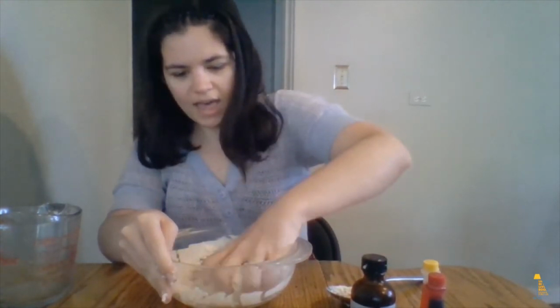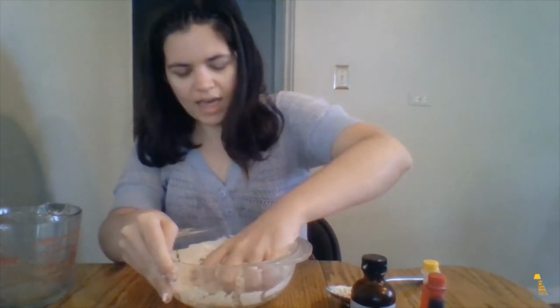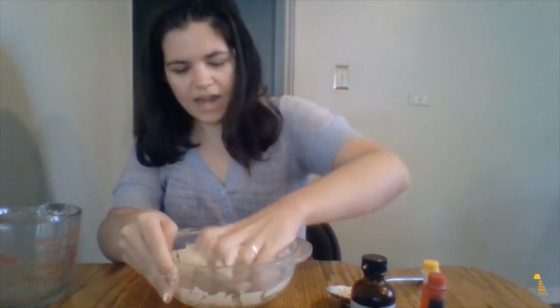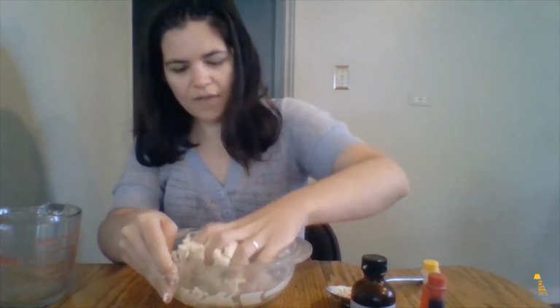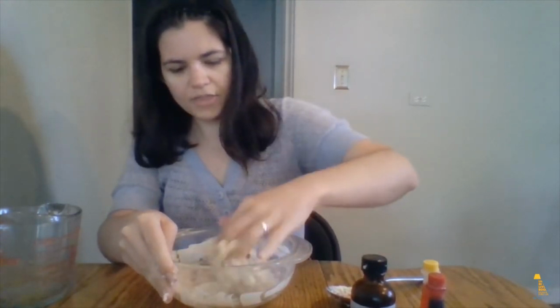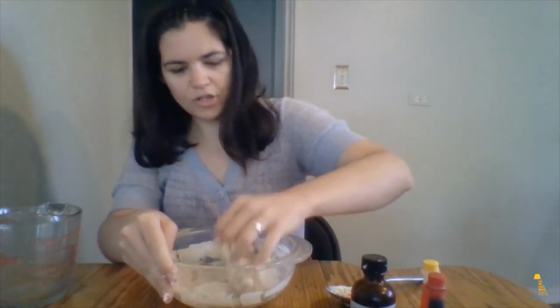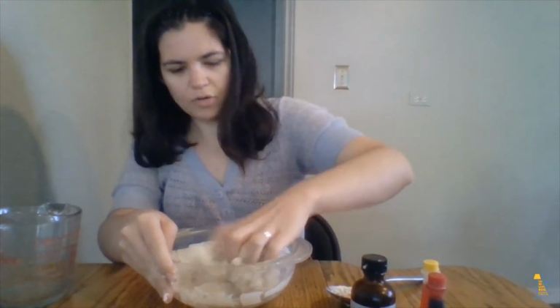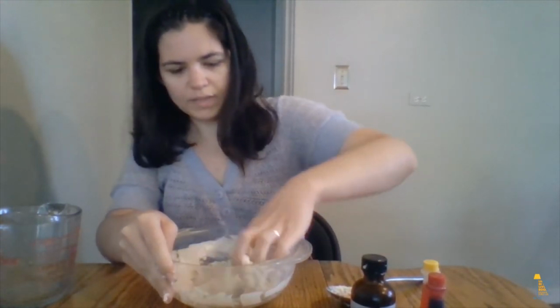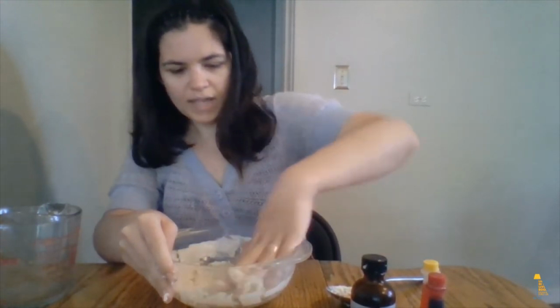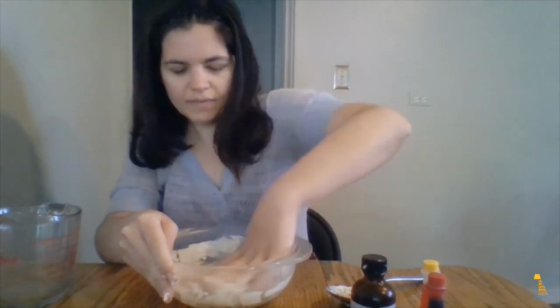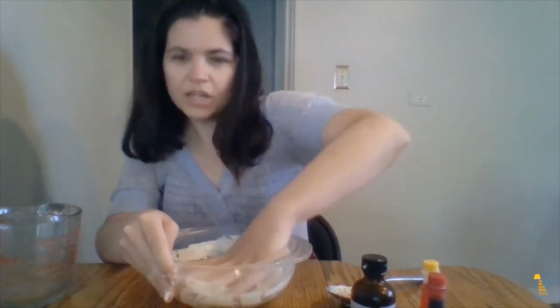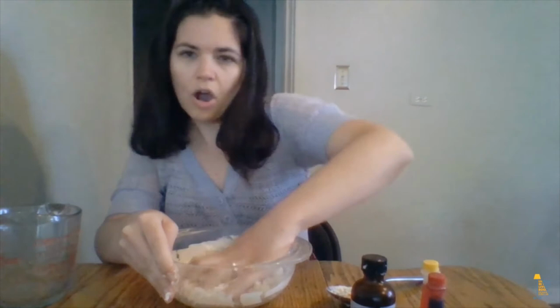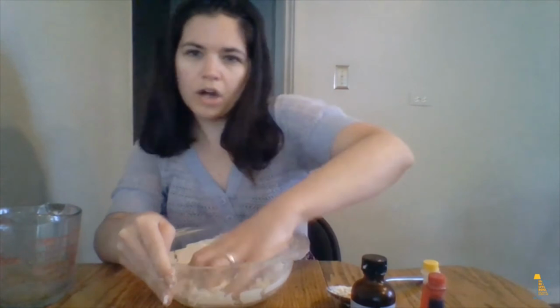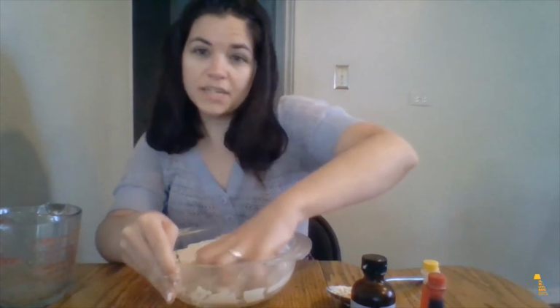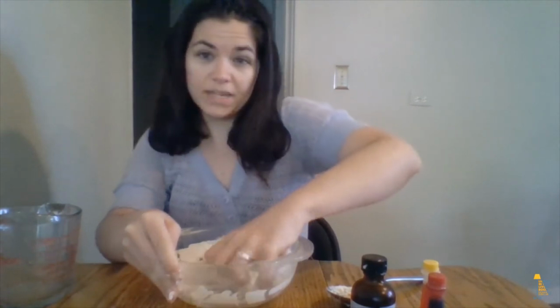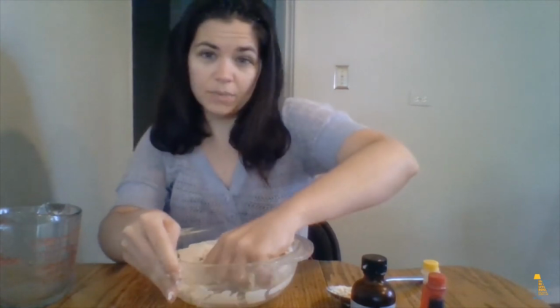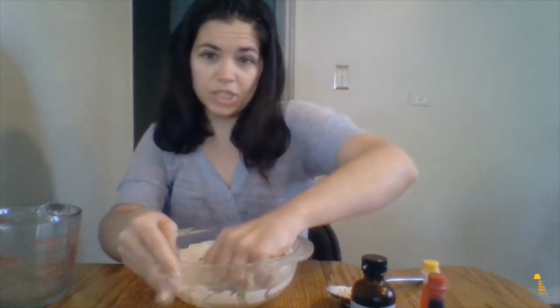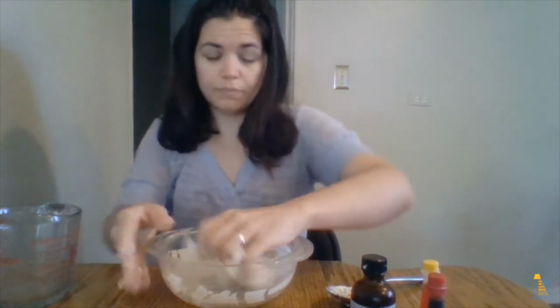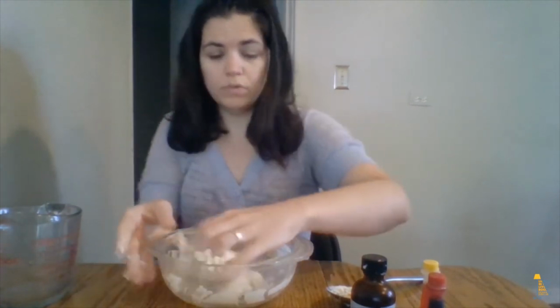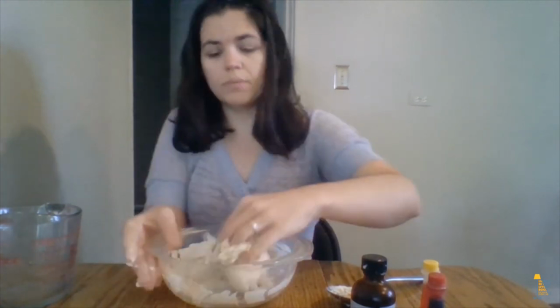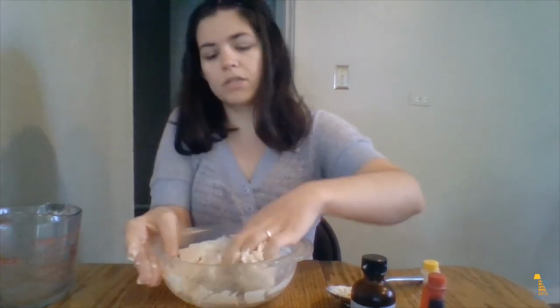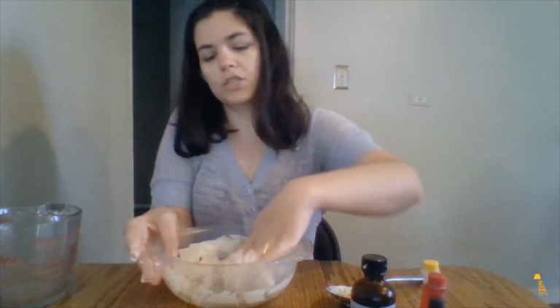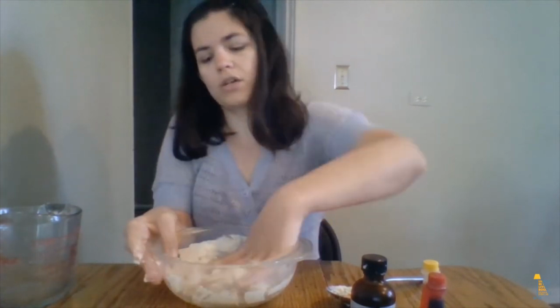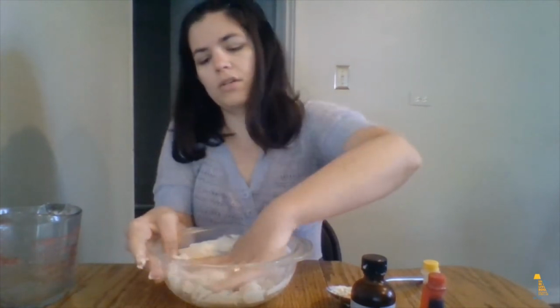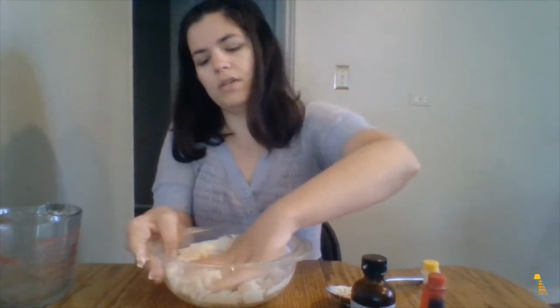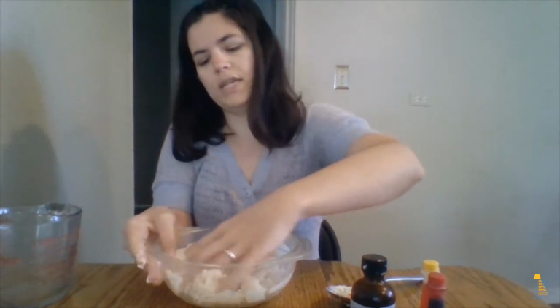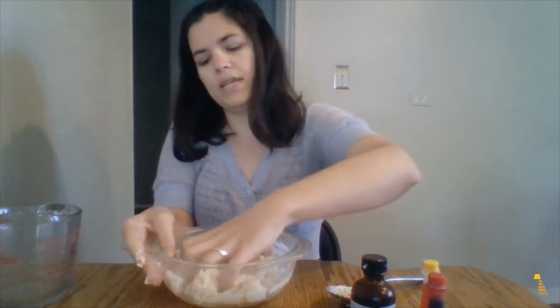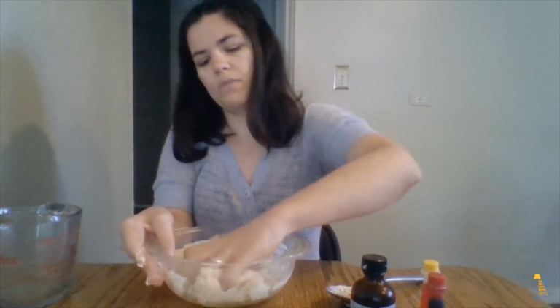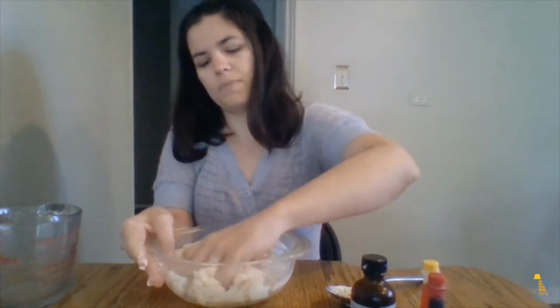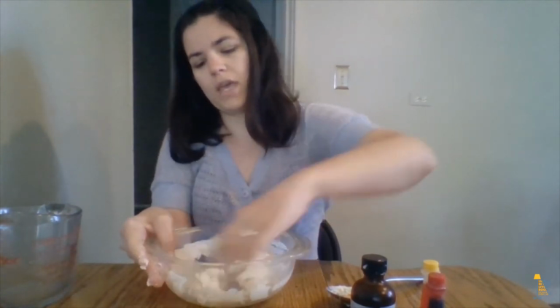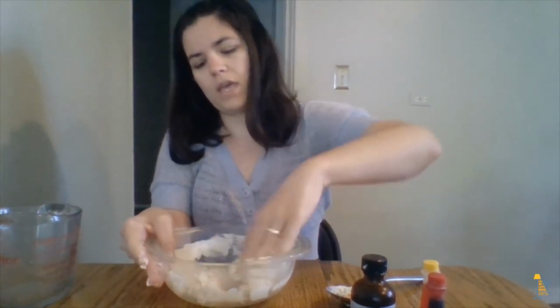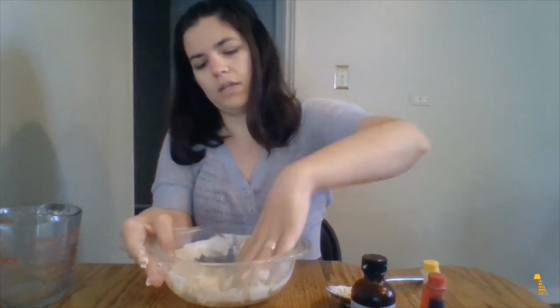Now that the dough is getting hard to mix with a spoon, I'm going to start kneading it with my hands.